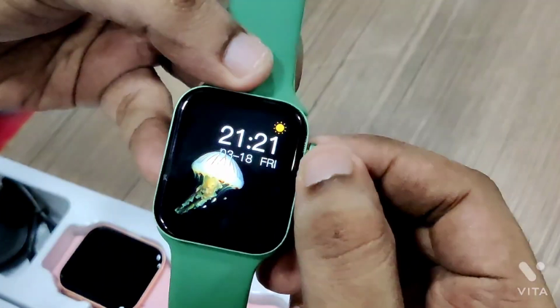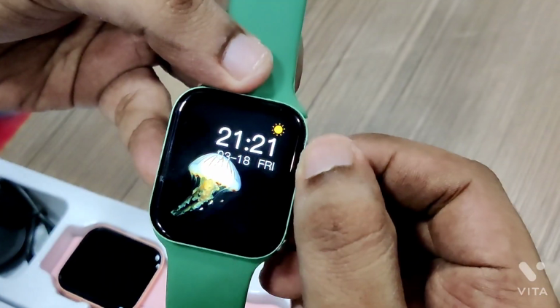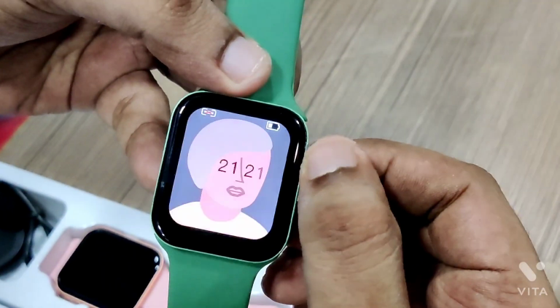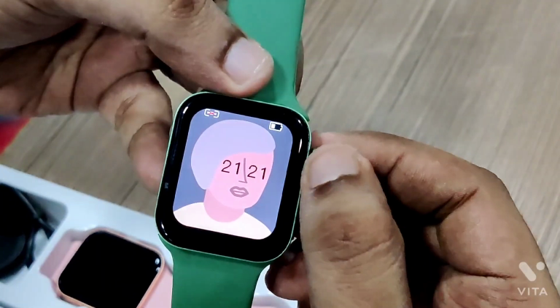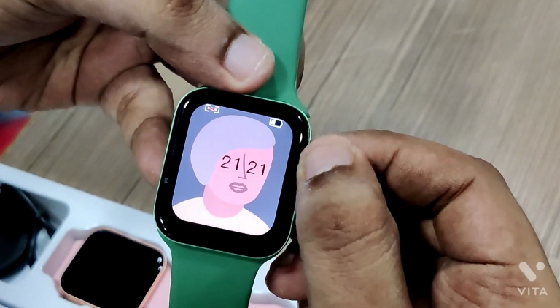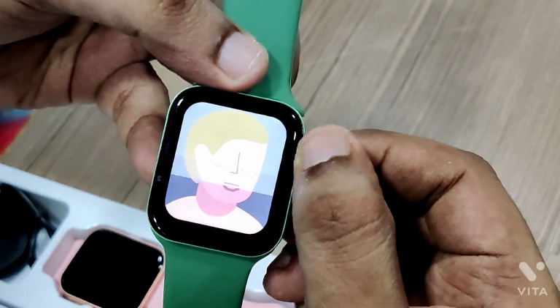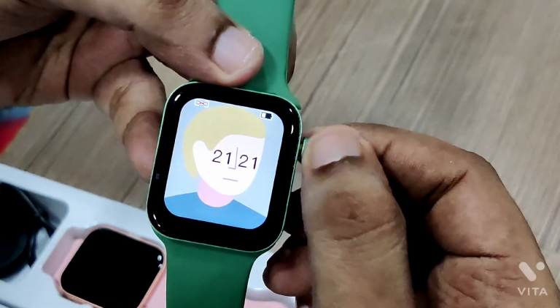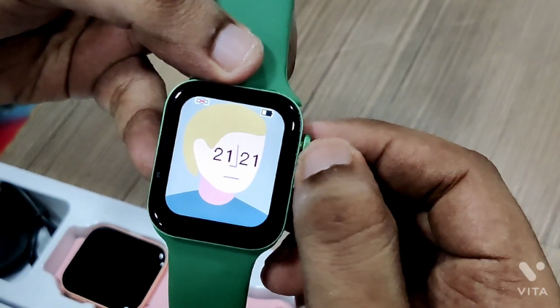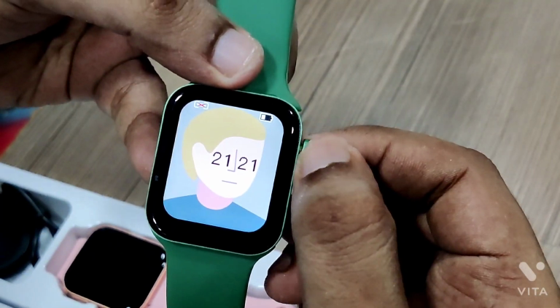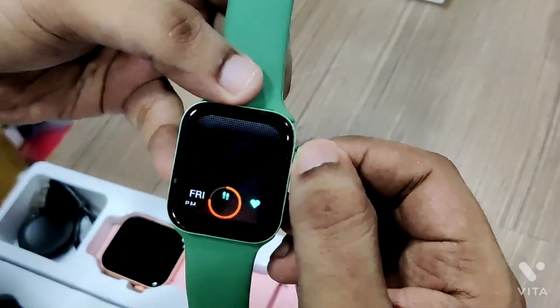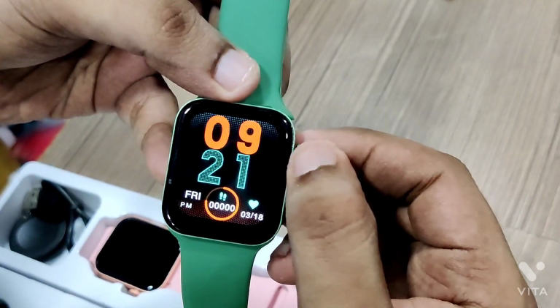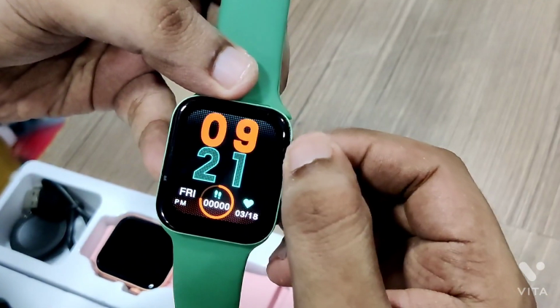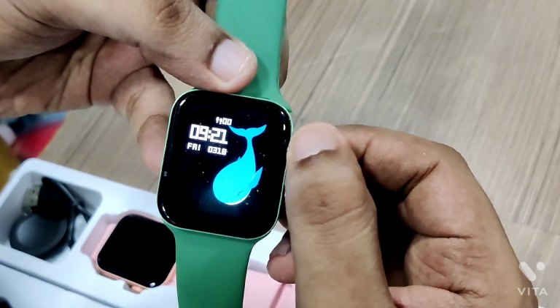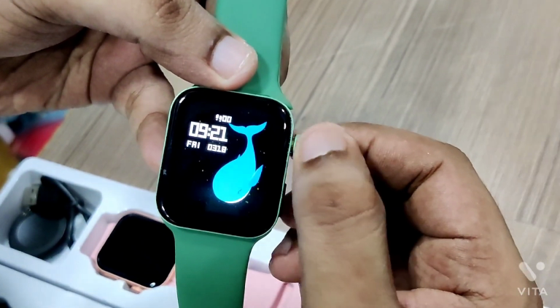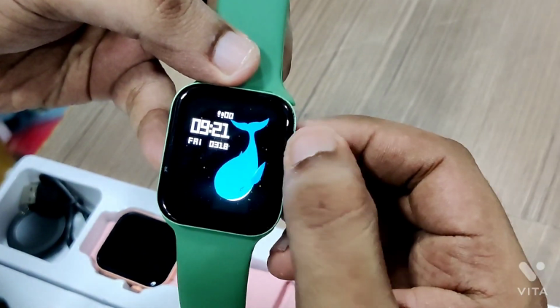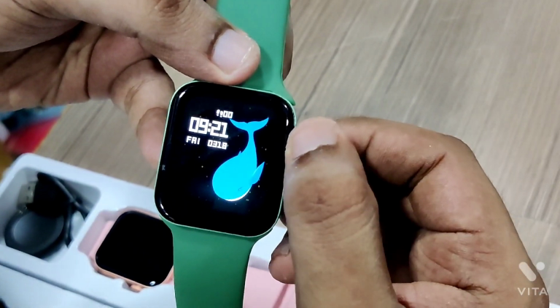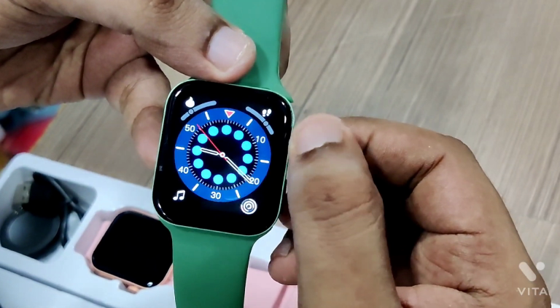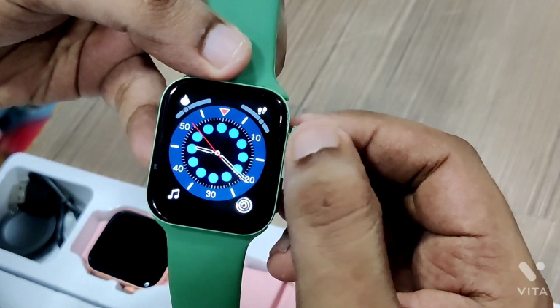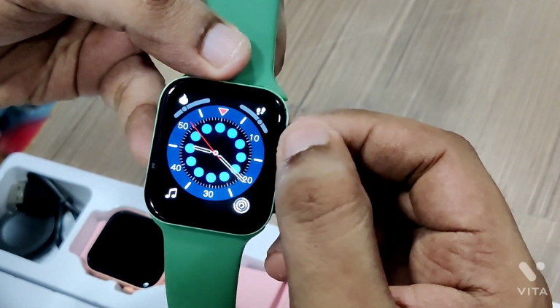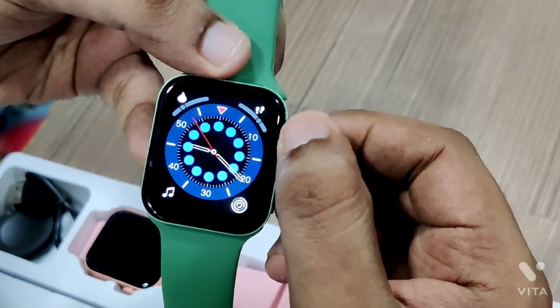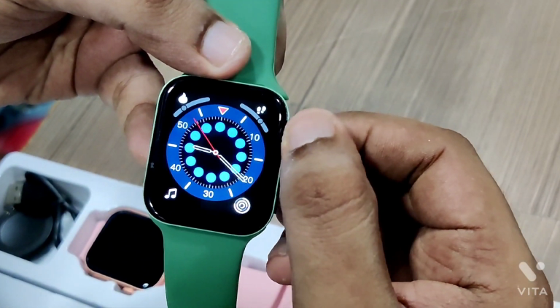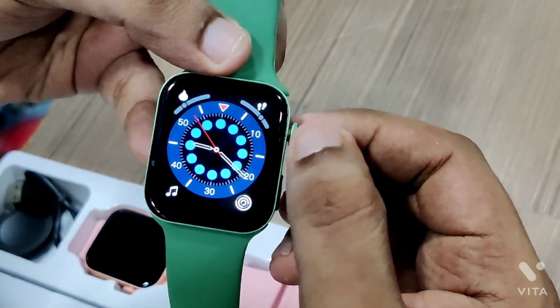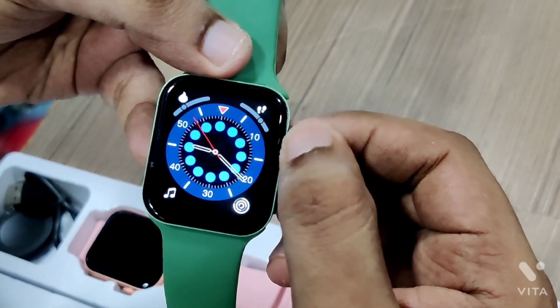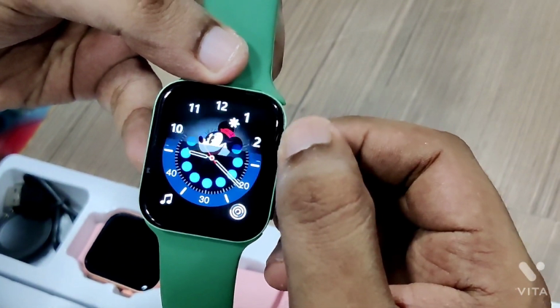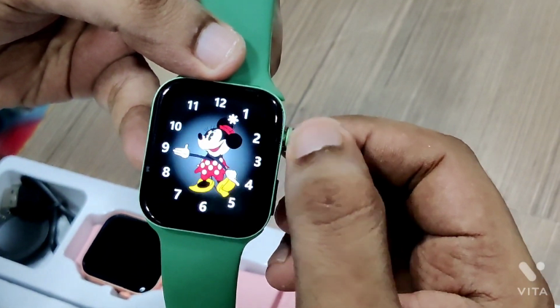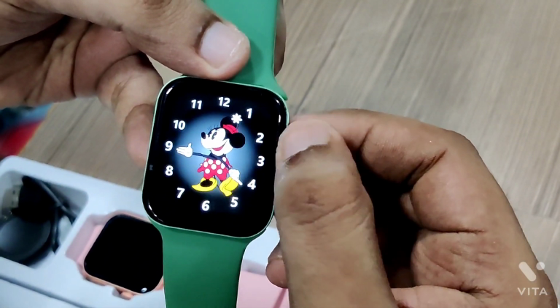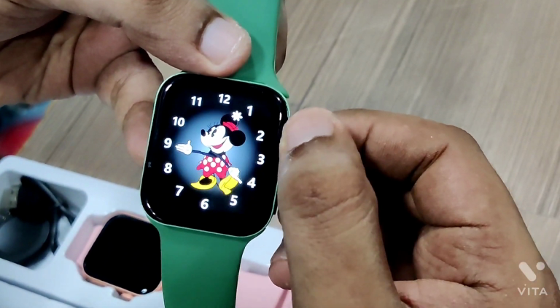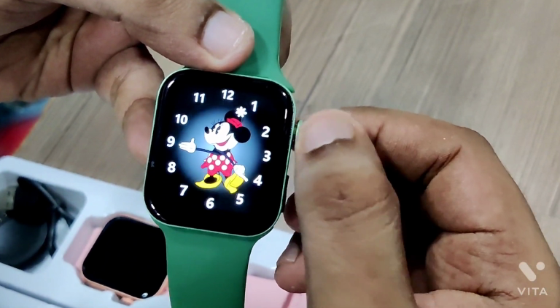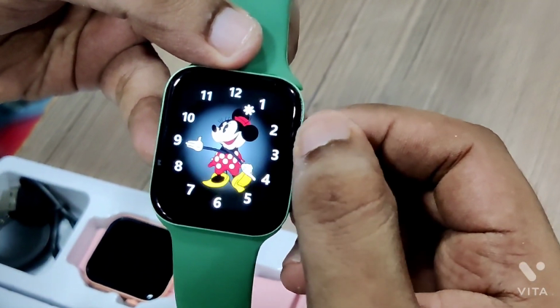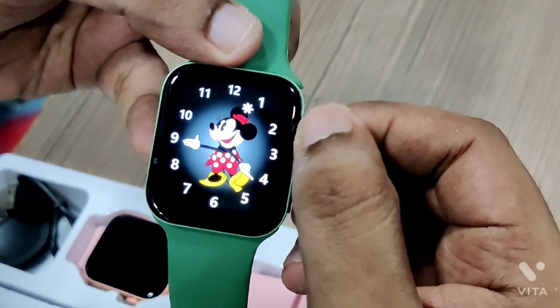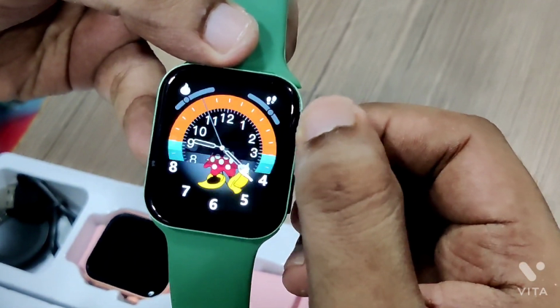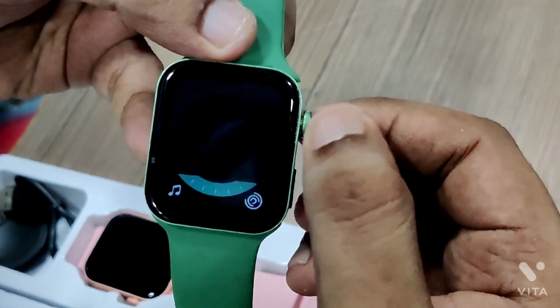You can see the quality of the display. This is an LCD display, but you can see the clarity of the light.